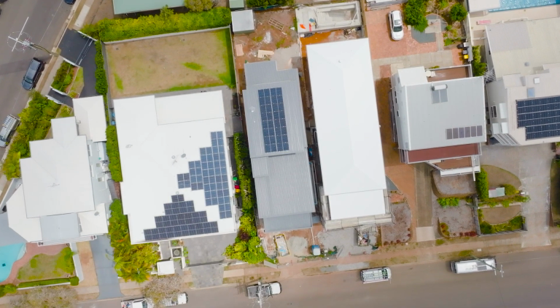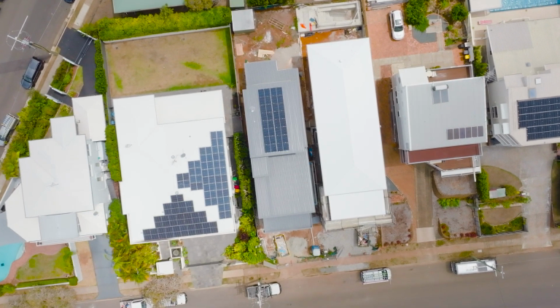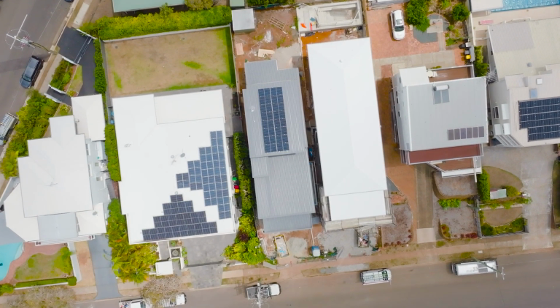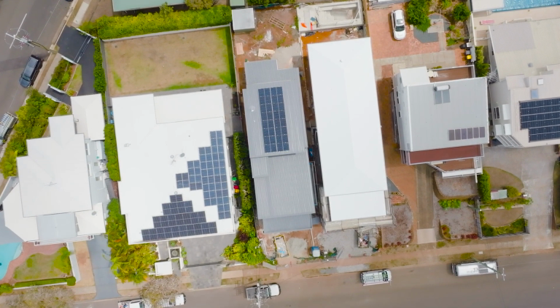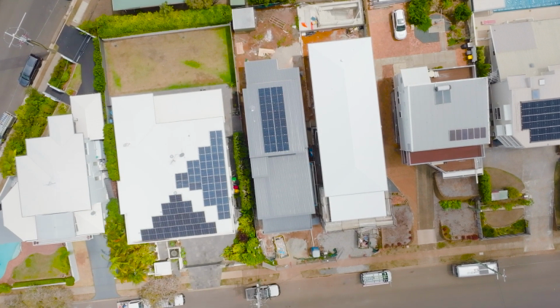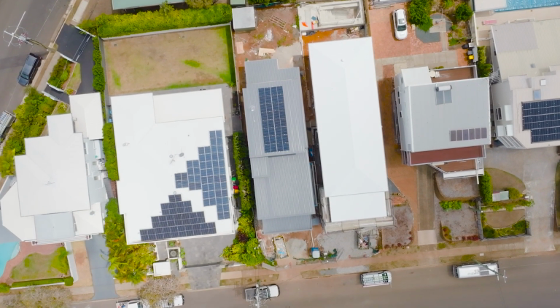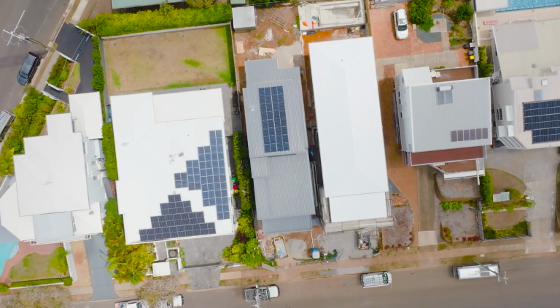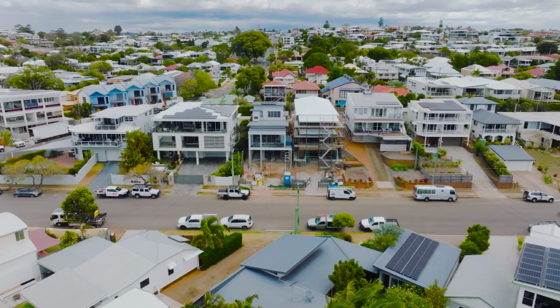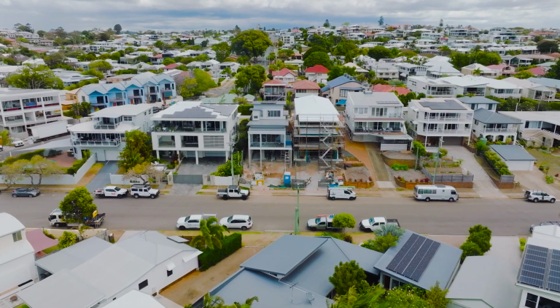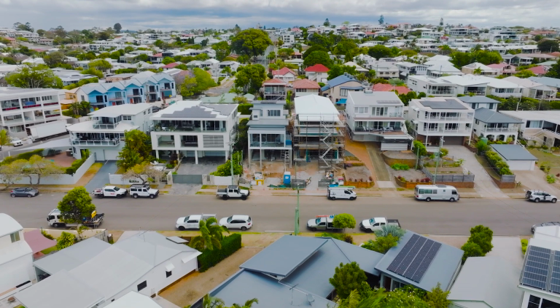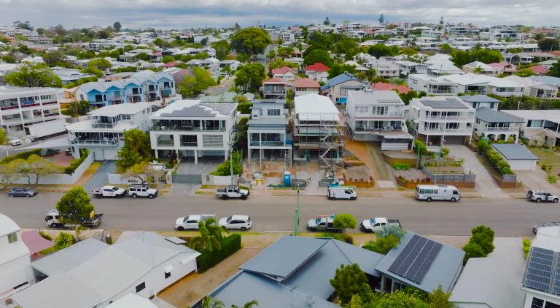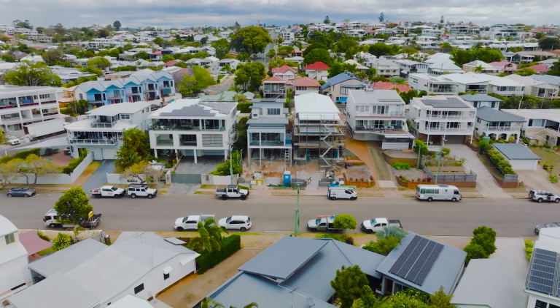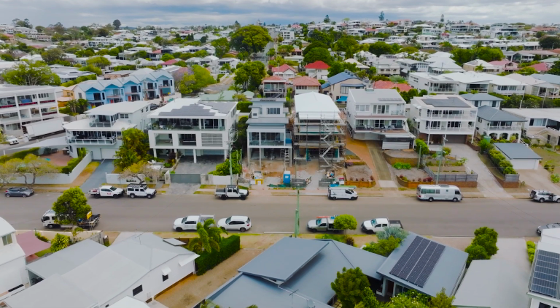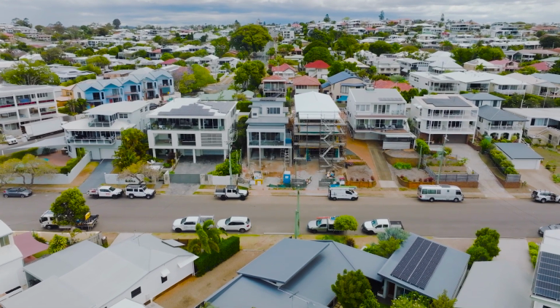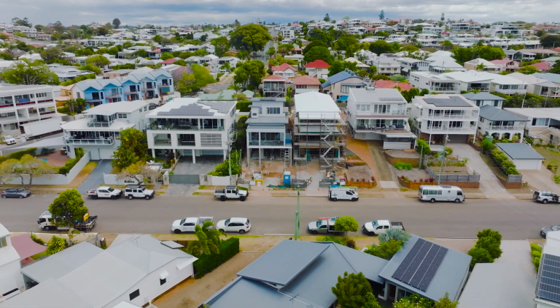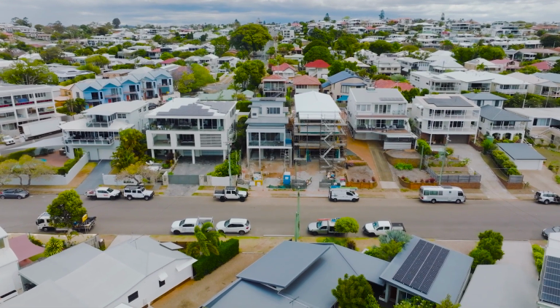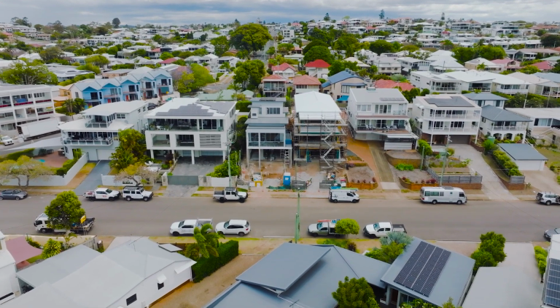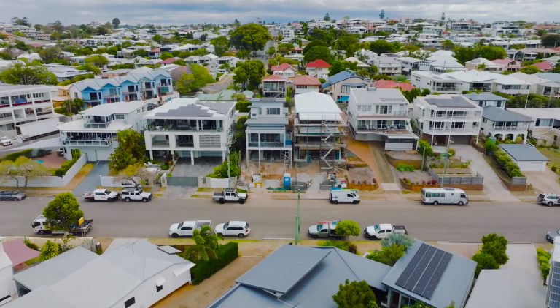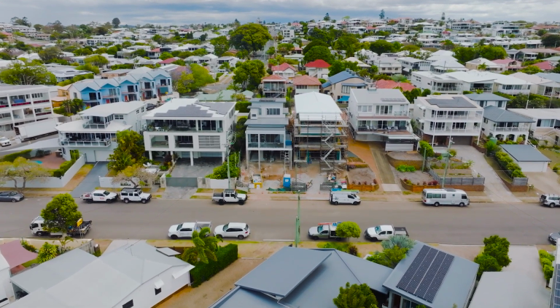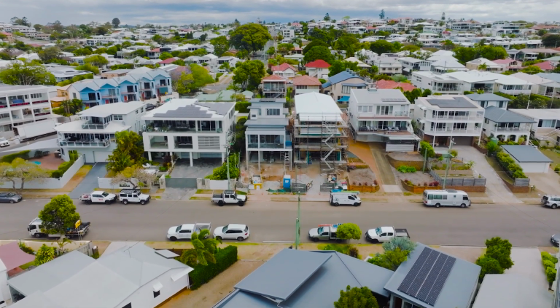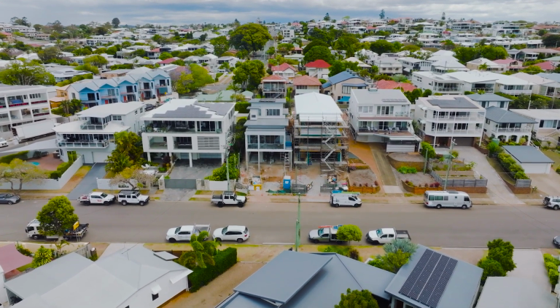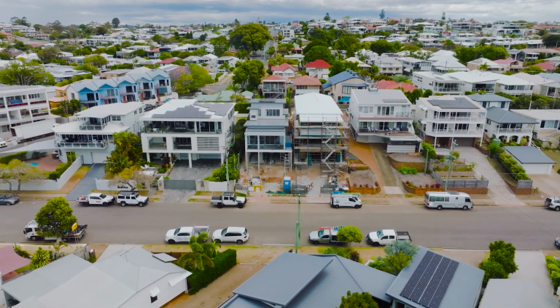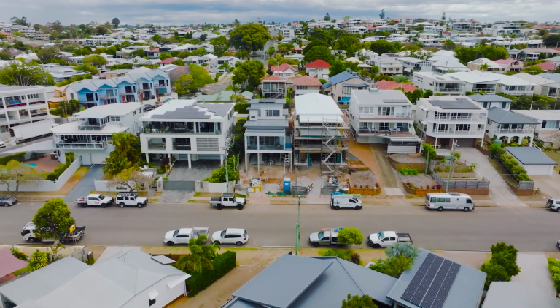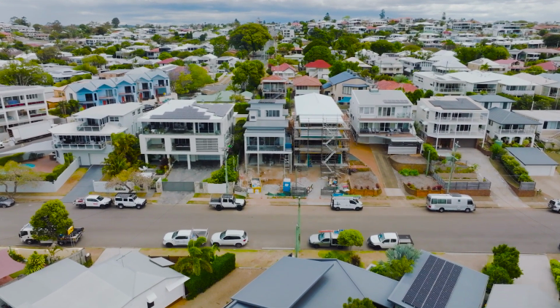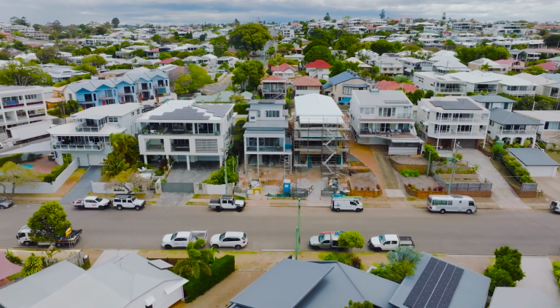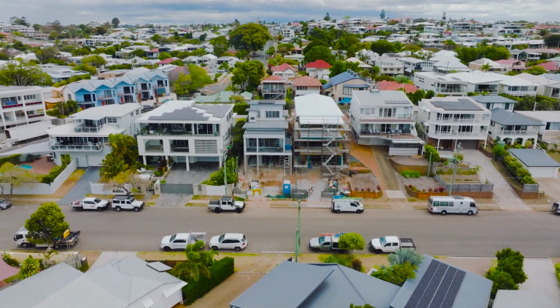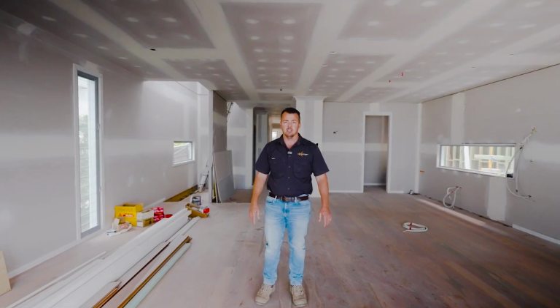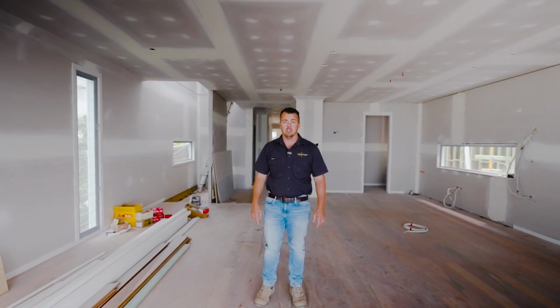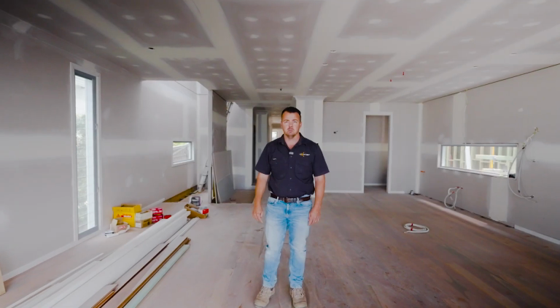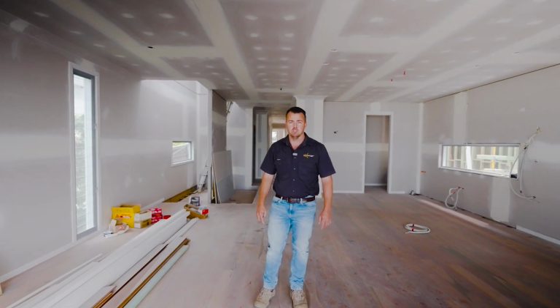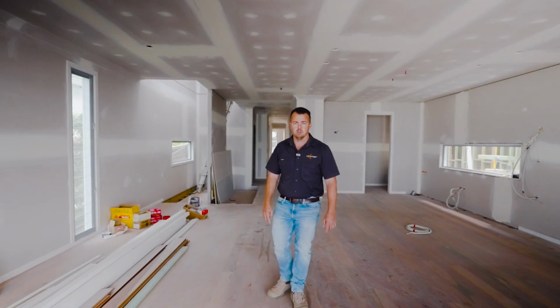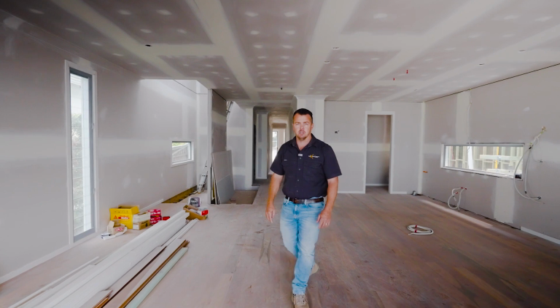Hey guys, it's Jay from Luxury Lifestyle Homes. We're having a Manly project today. The boys have been hard at it. I've got the gip rock up, the floors are down, and yeah, come in and we'll check it all out.